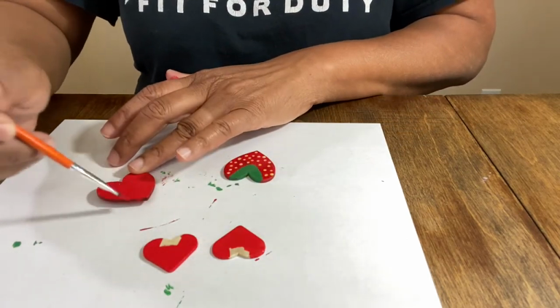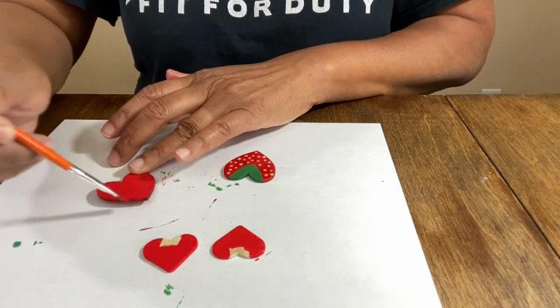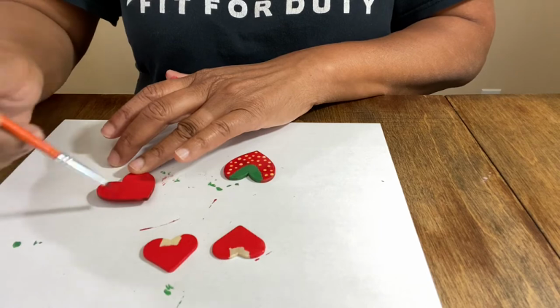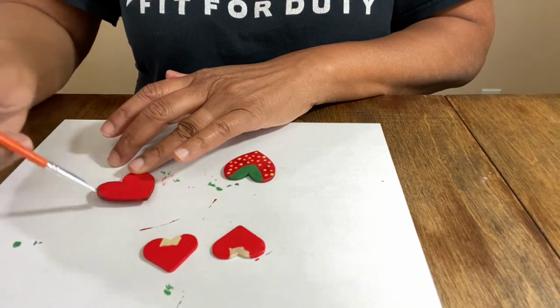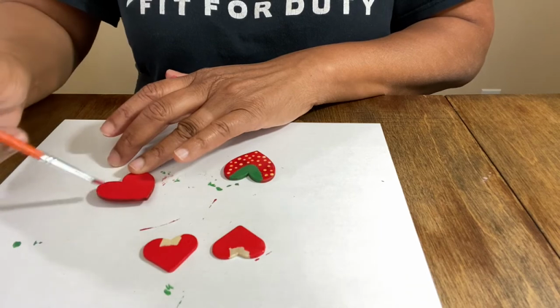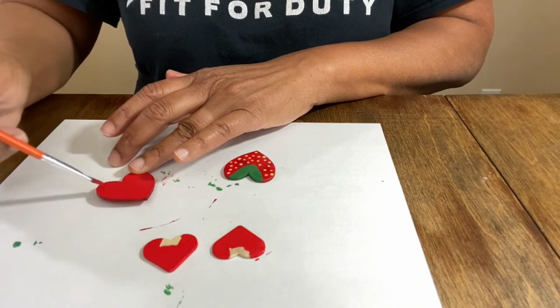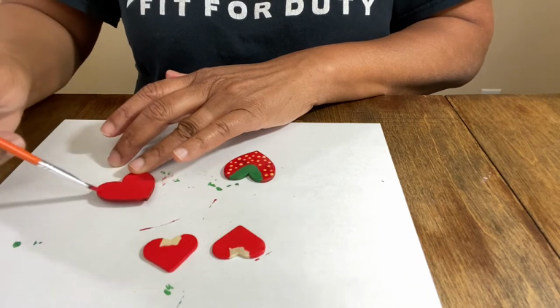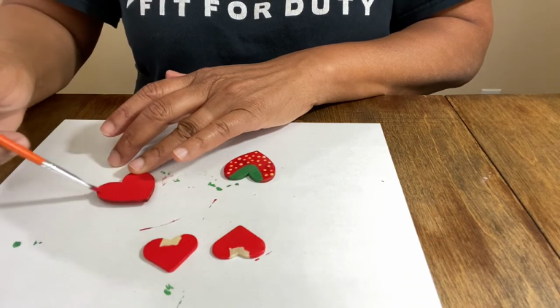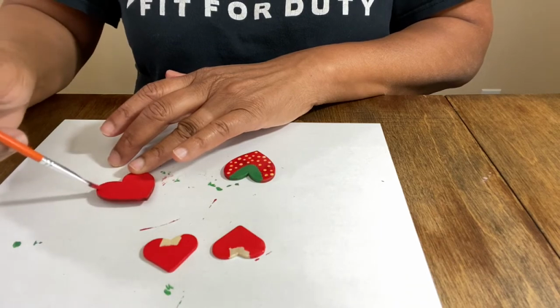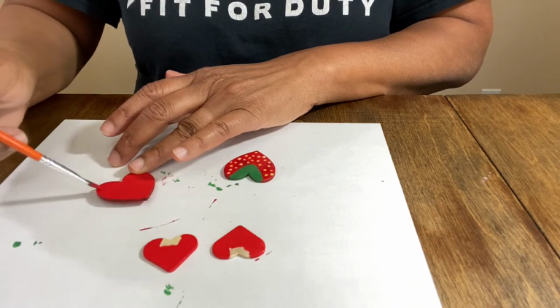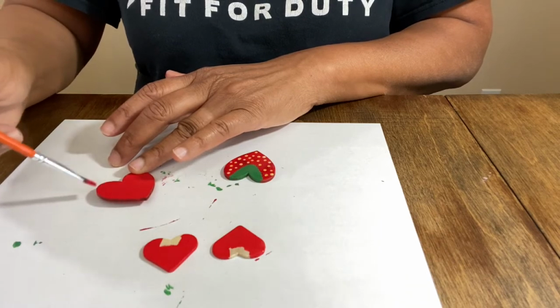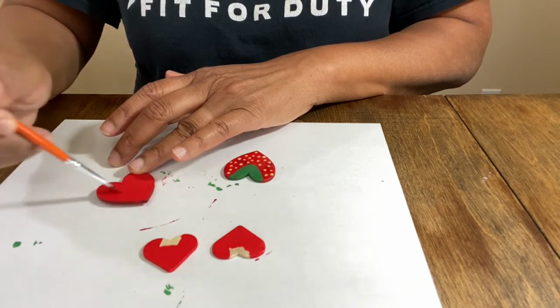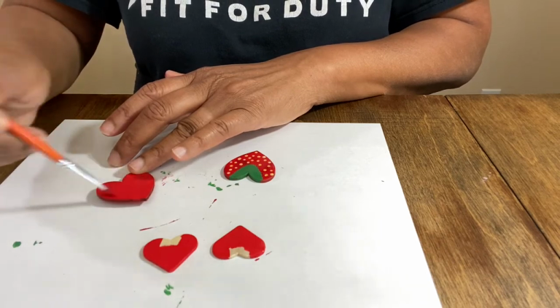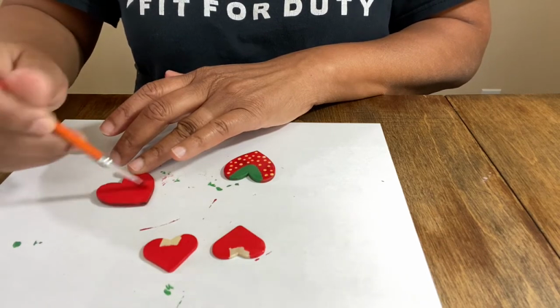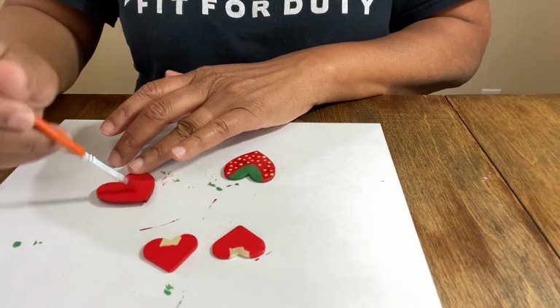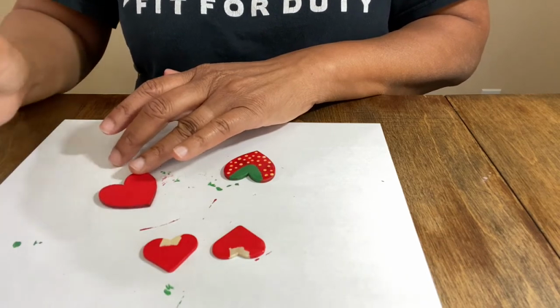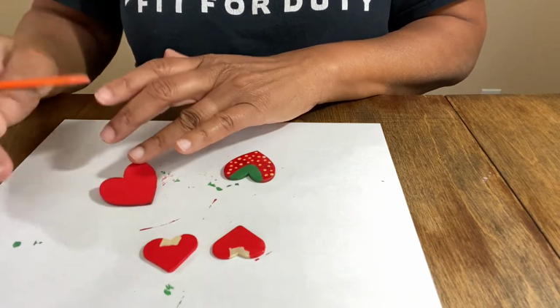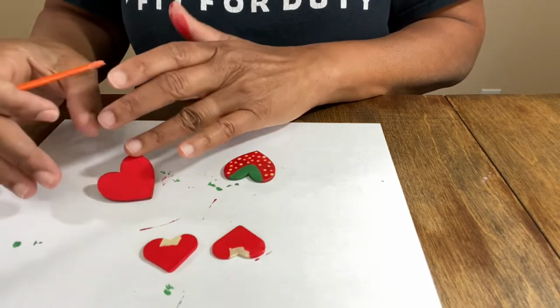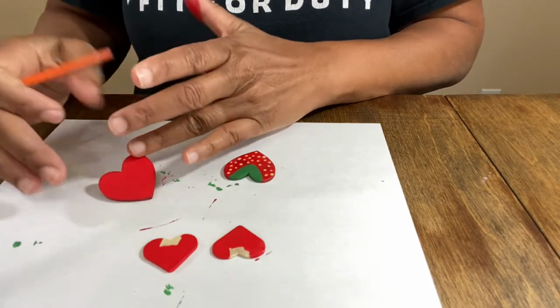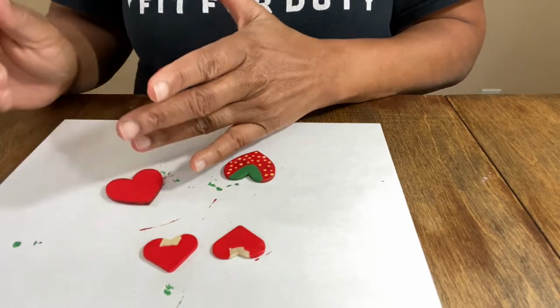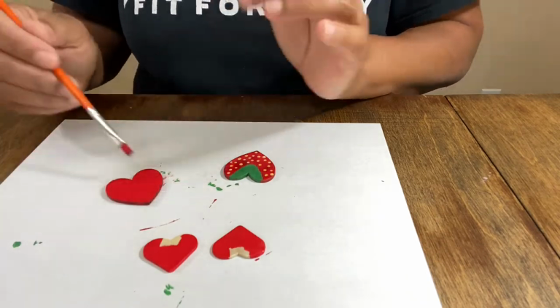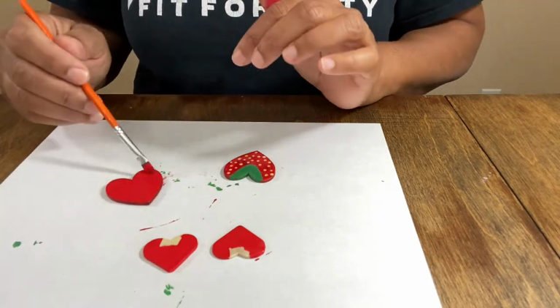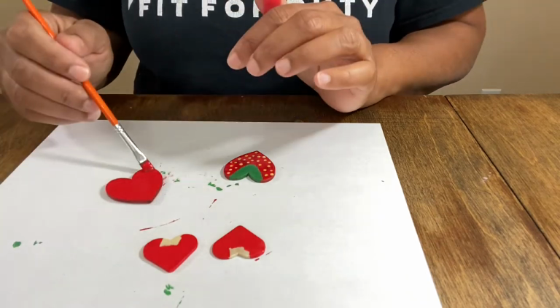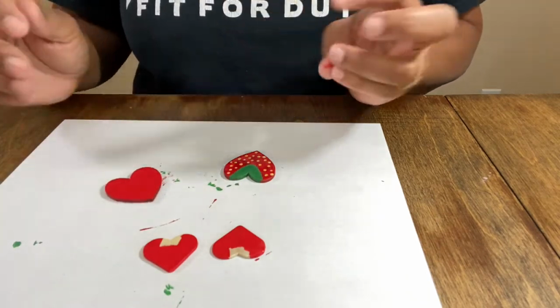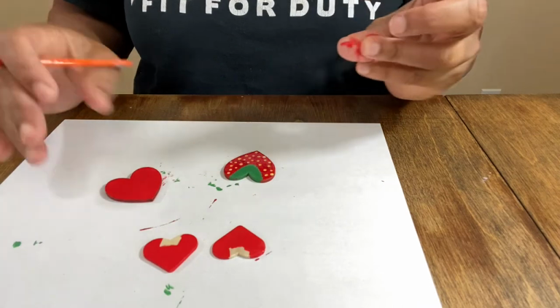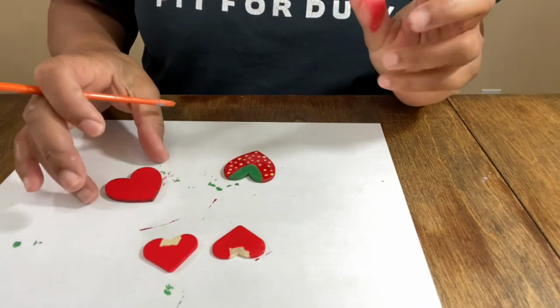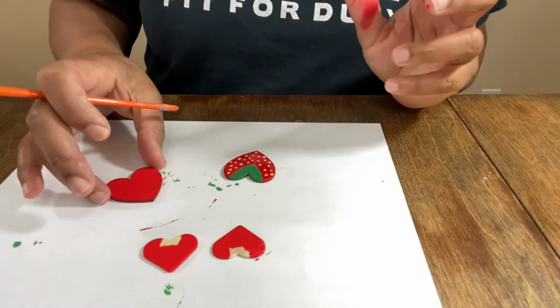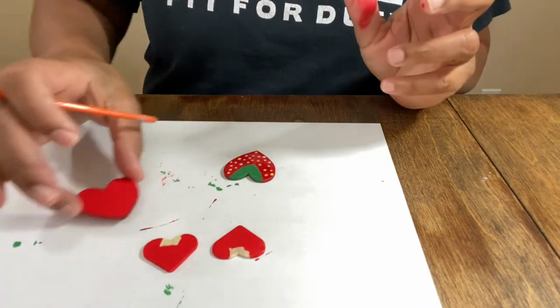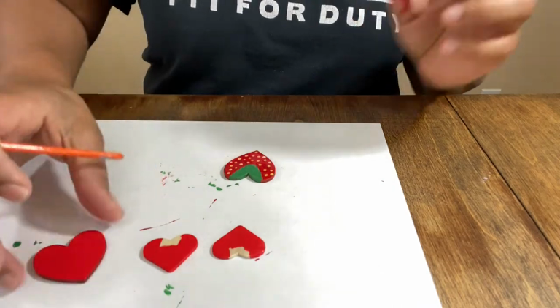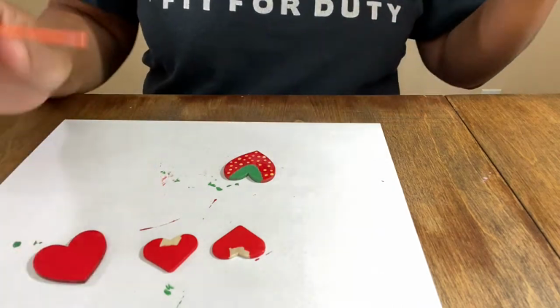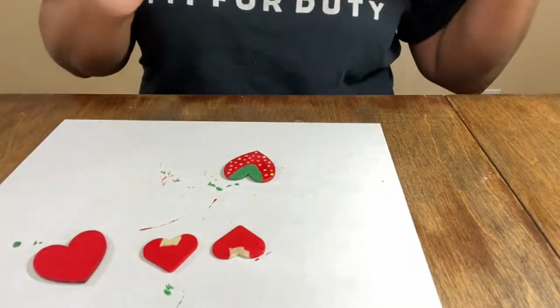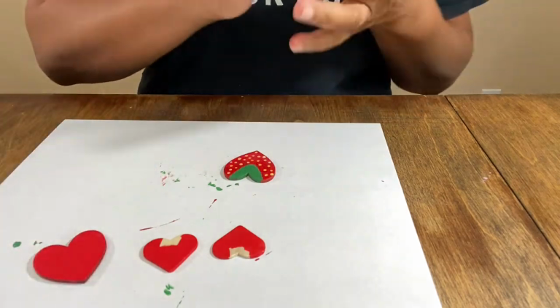Of course you can use your pokey tool to hold this. I didn't because I was just doing it really quickly. So super cute — we're going to sit that off to dry.